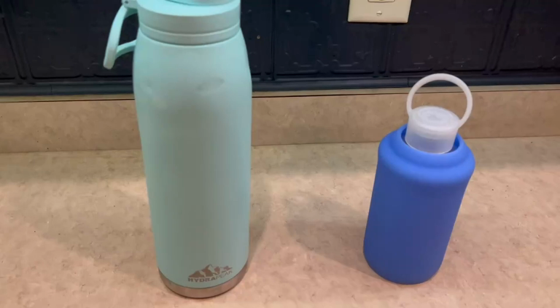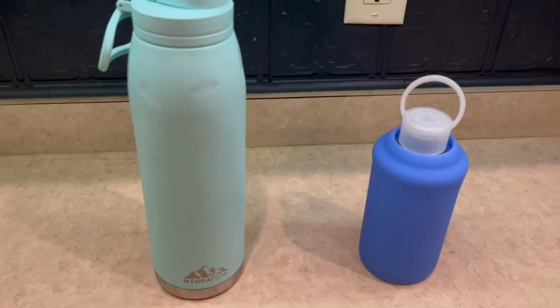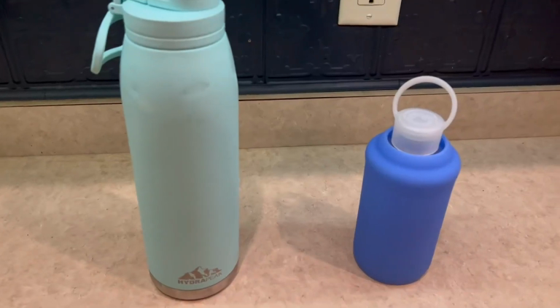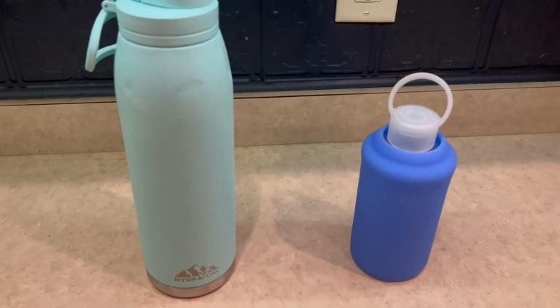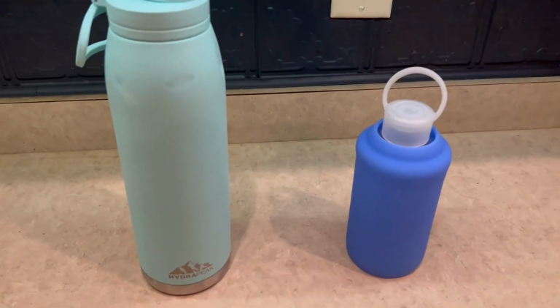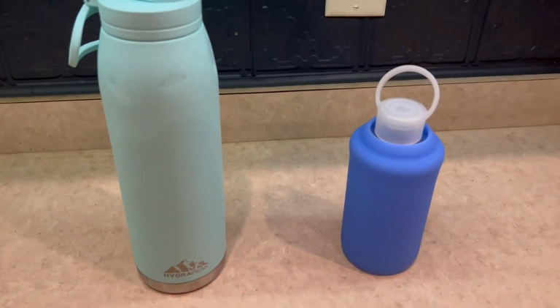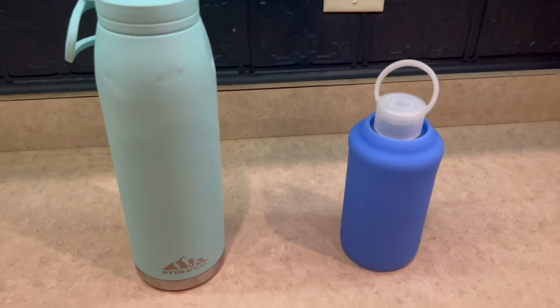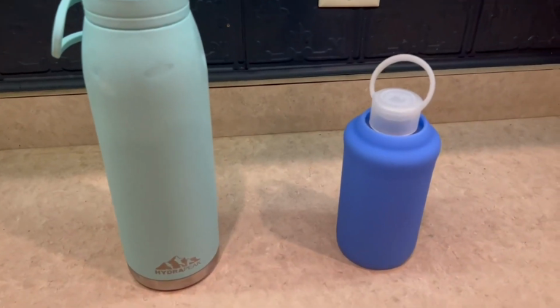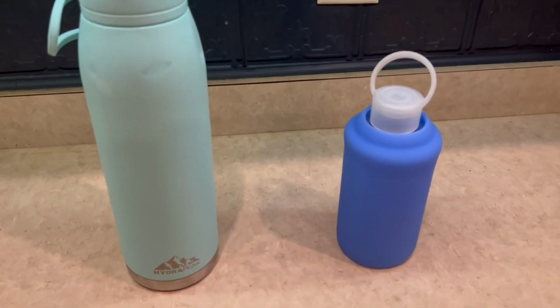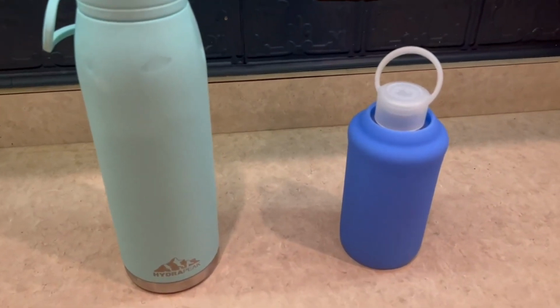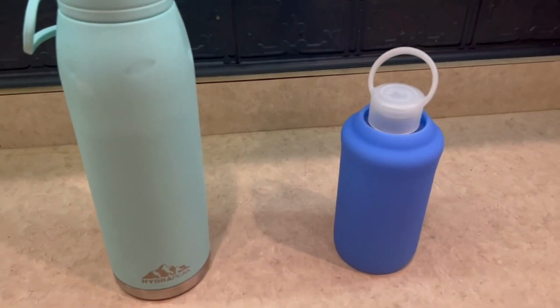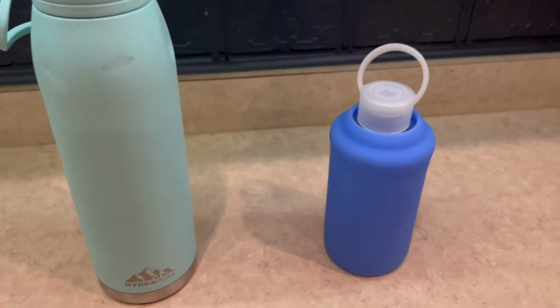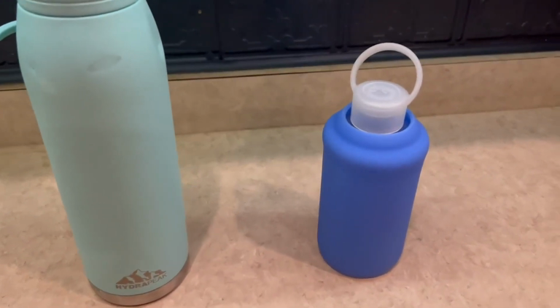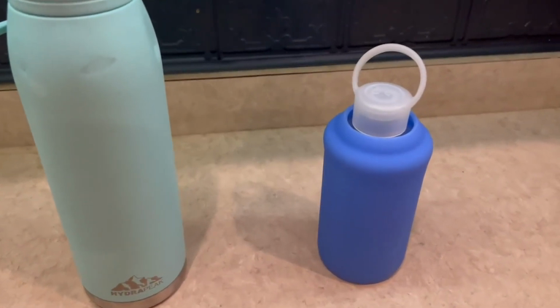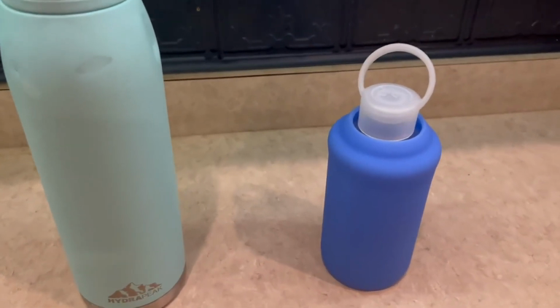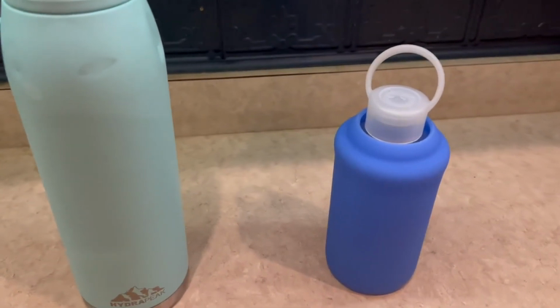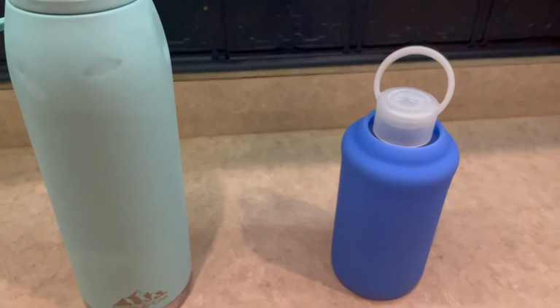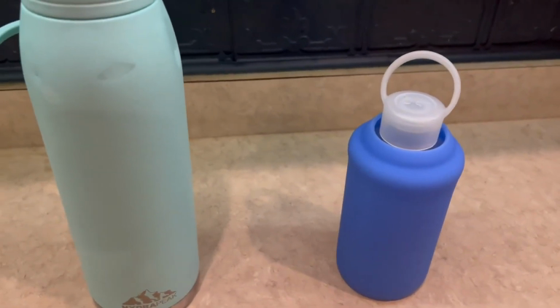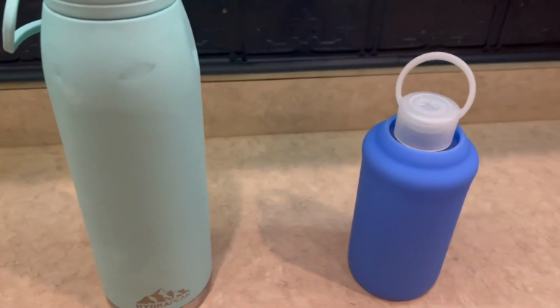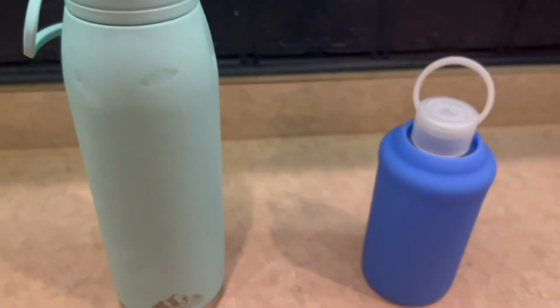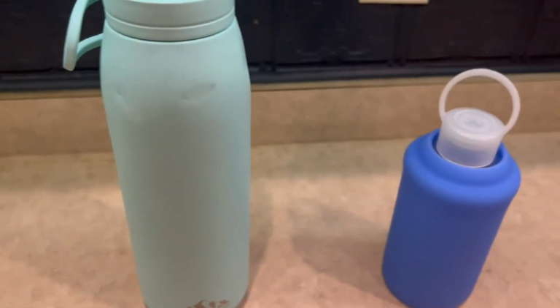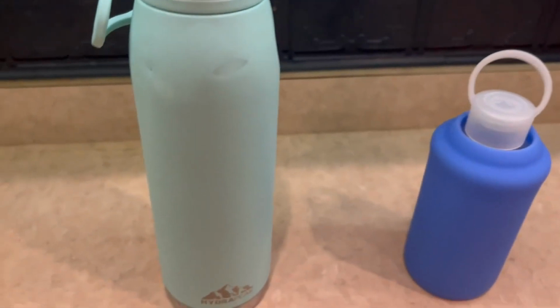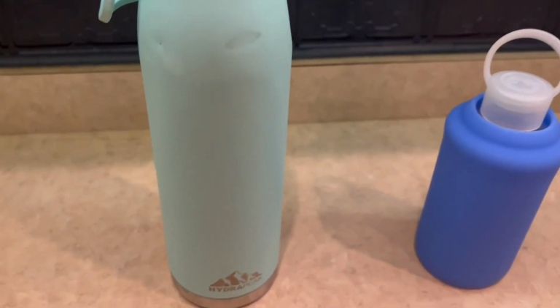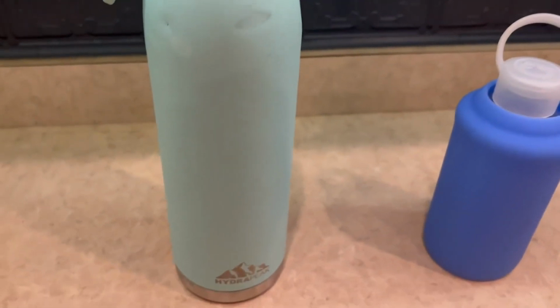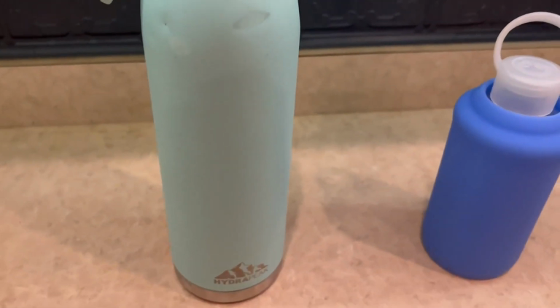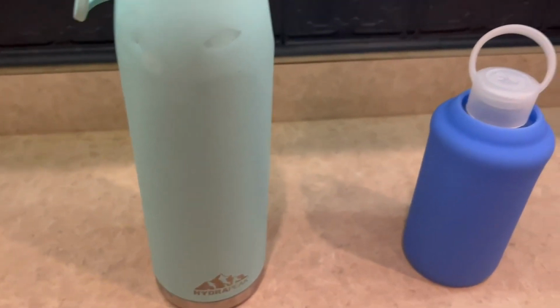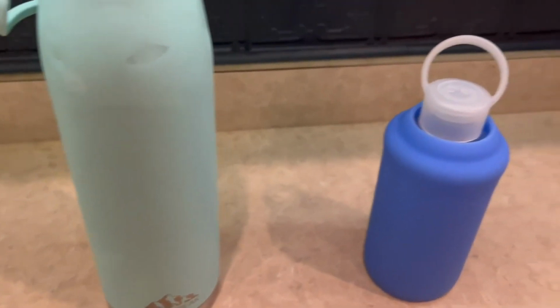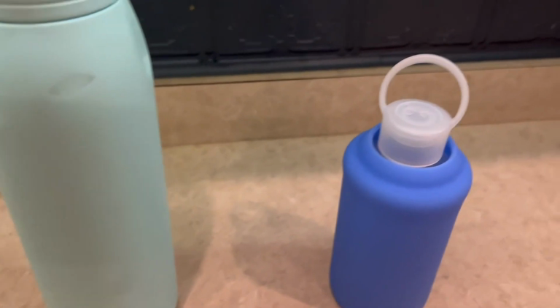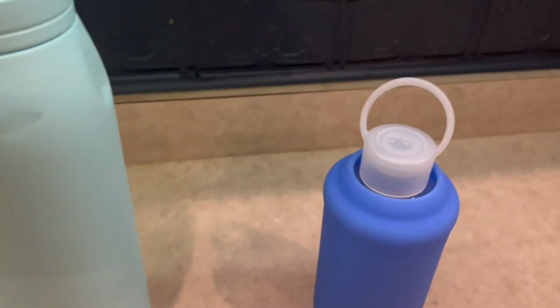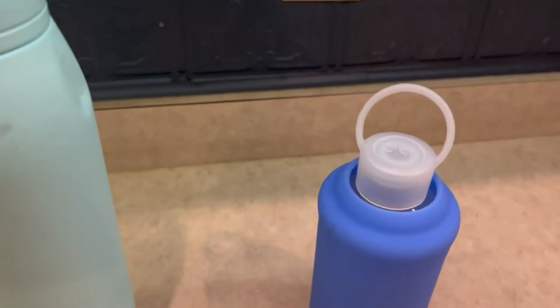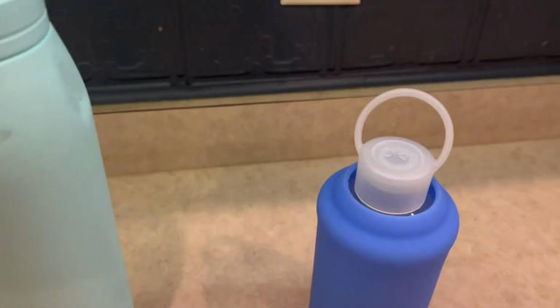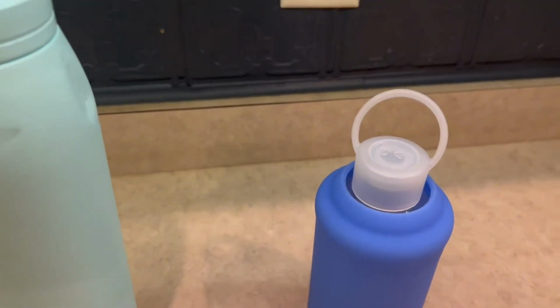Hello everyone, today I'm going to be talking about comparing these two water bottles. We're going to have the Hydra Peak and then the BKR.